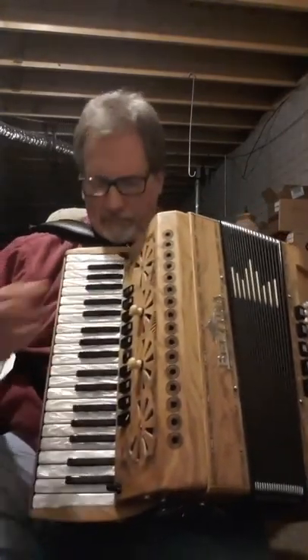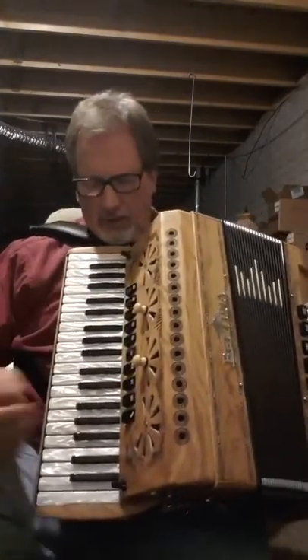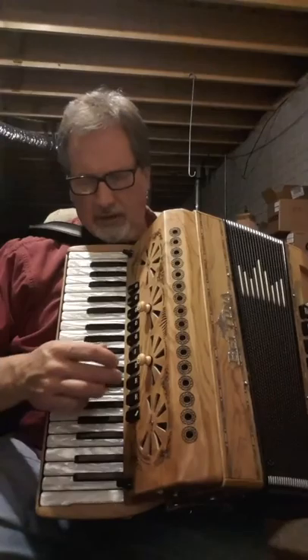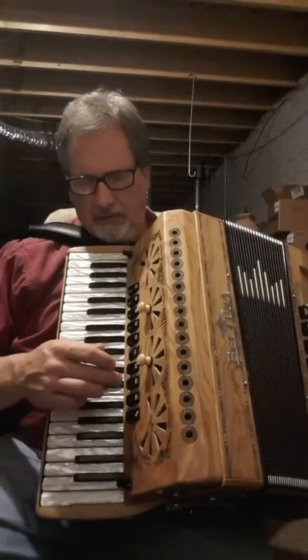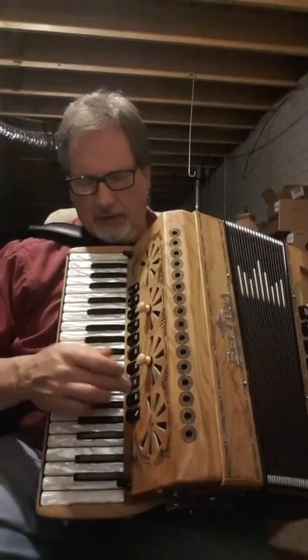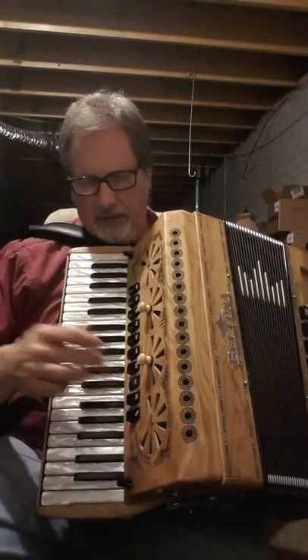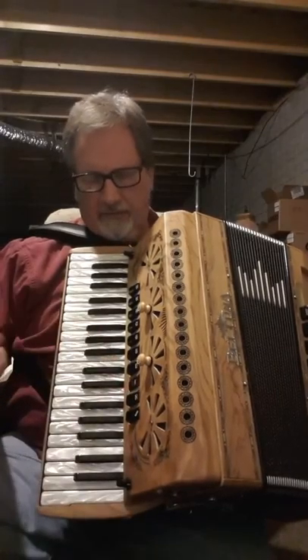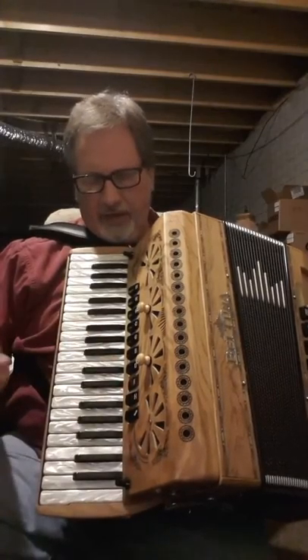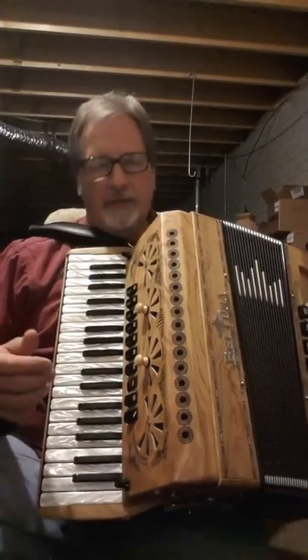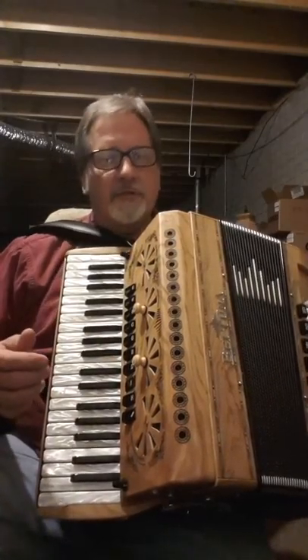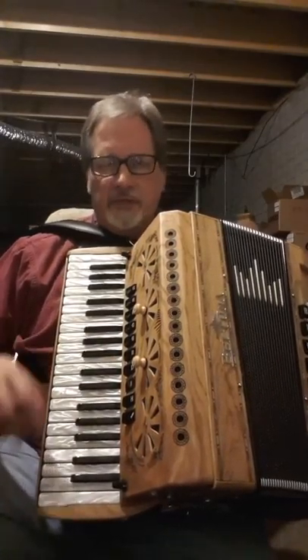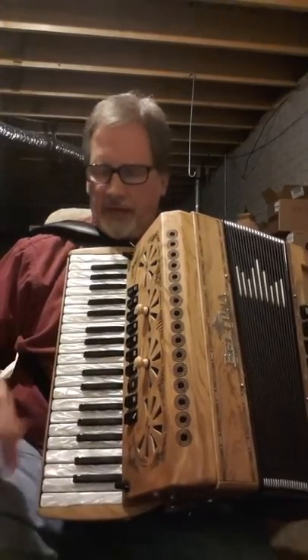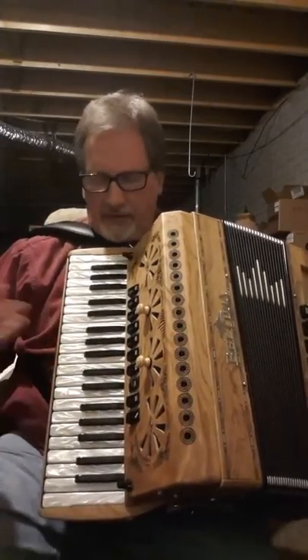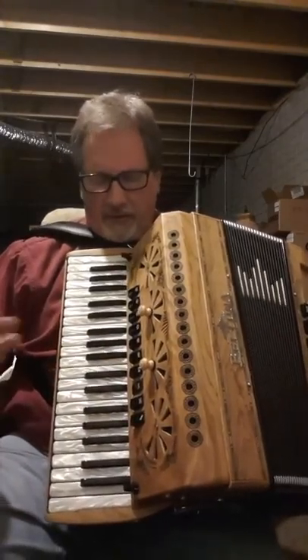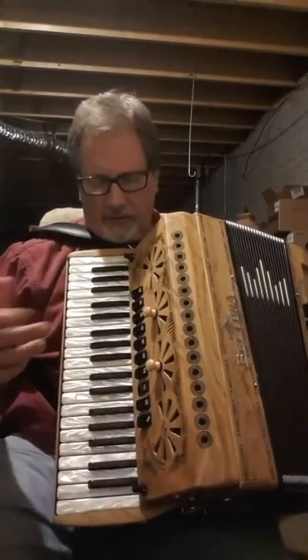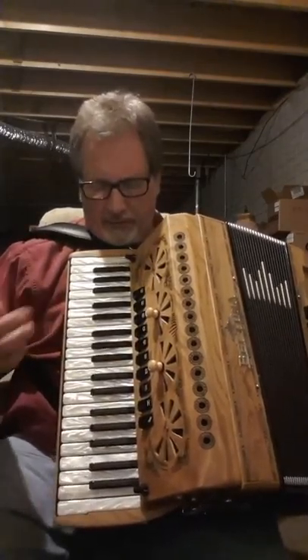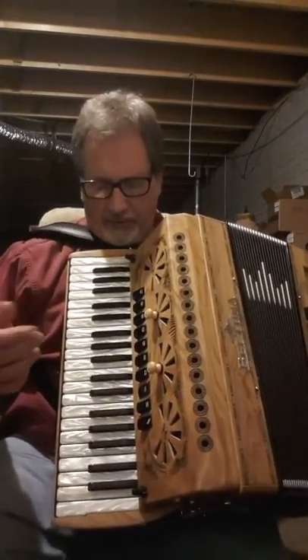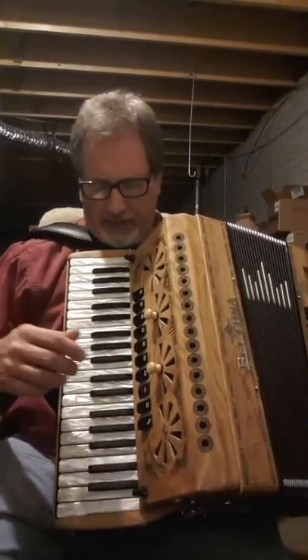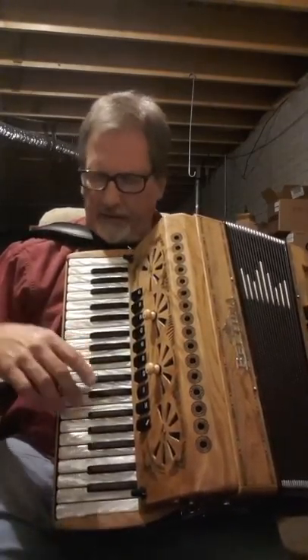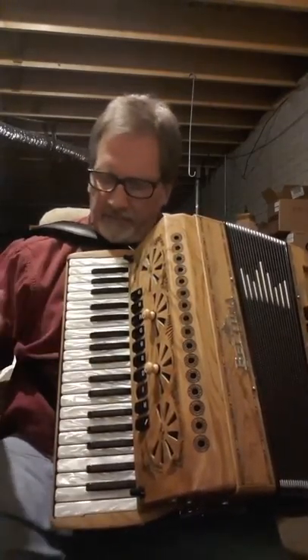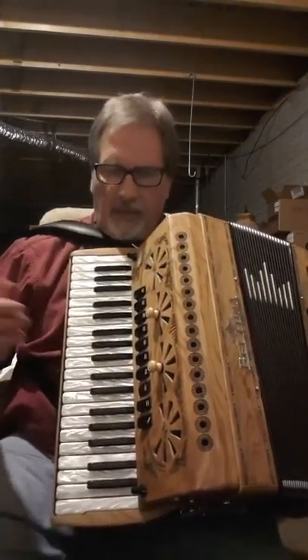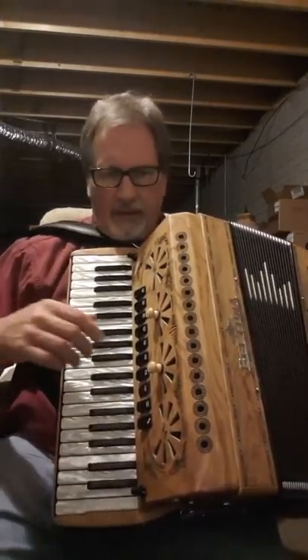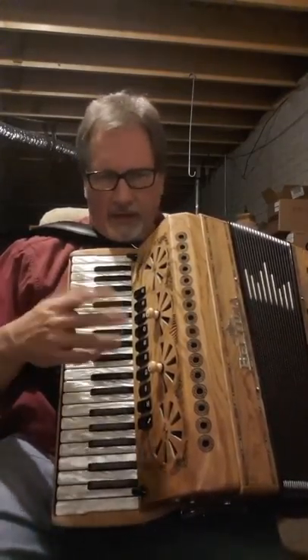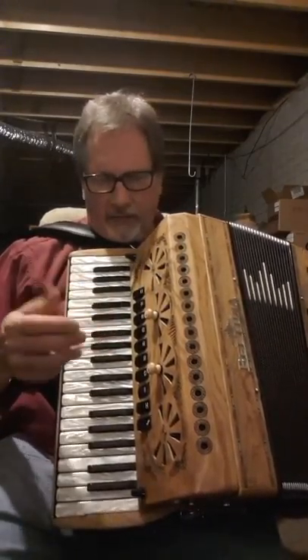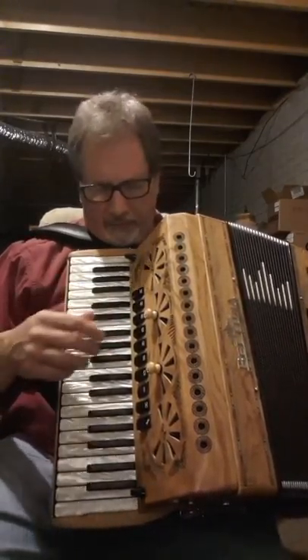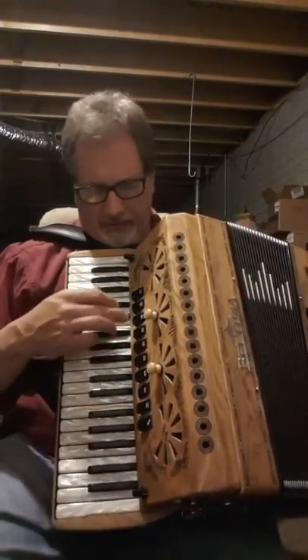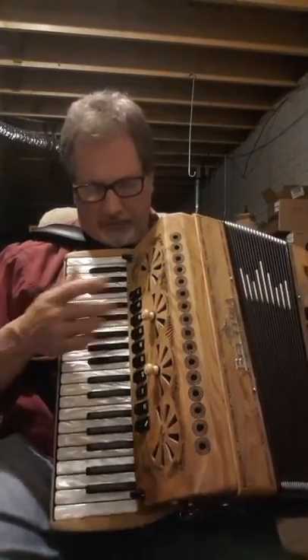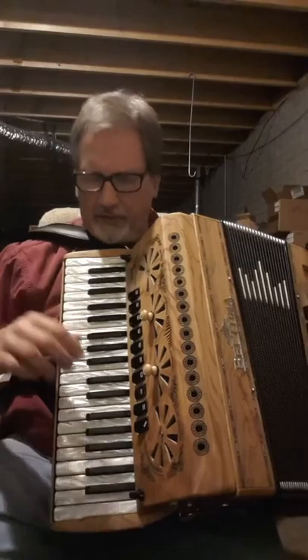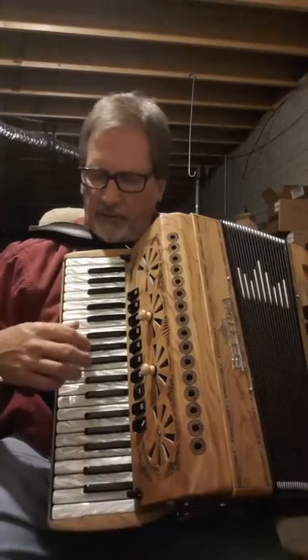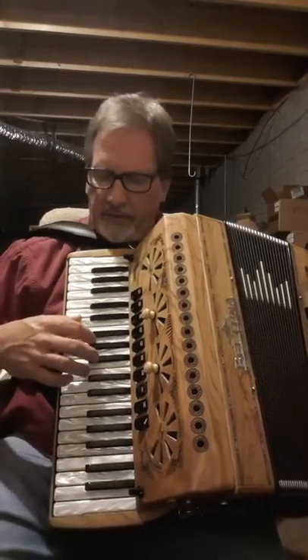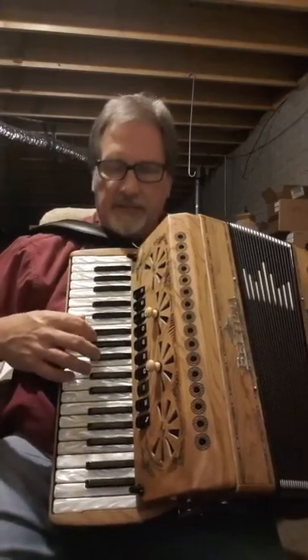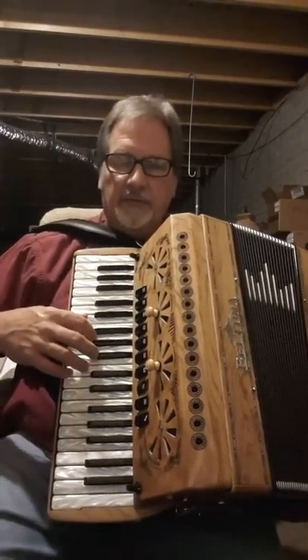I really like the violin switch on here, so I'll do a little bit with that, and then I'll go from that to one of the accordion sounds.